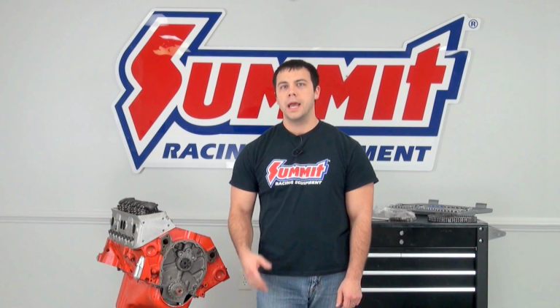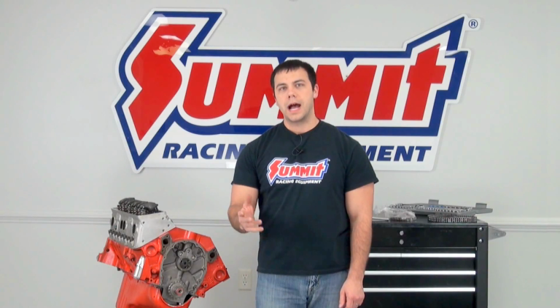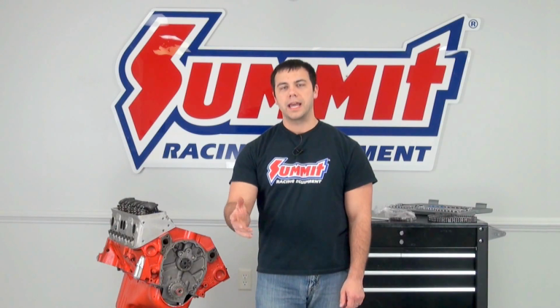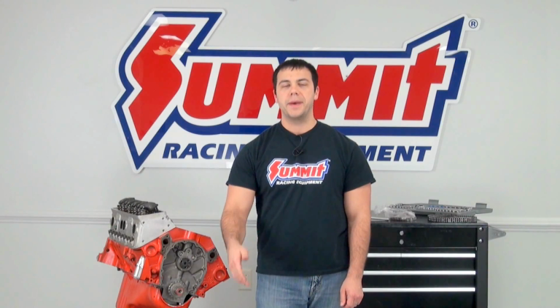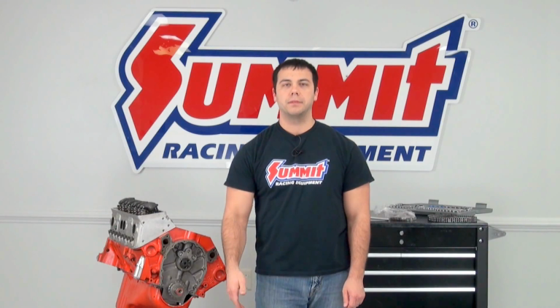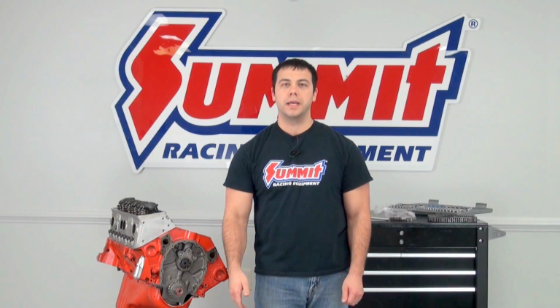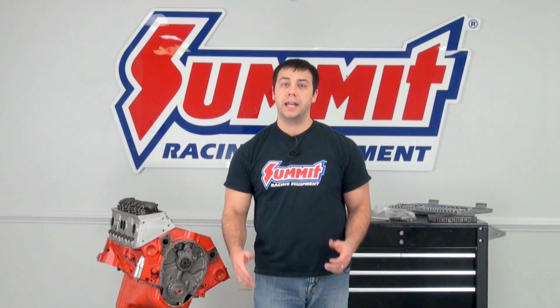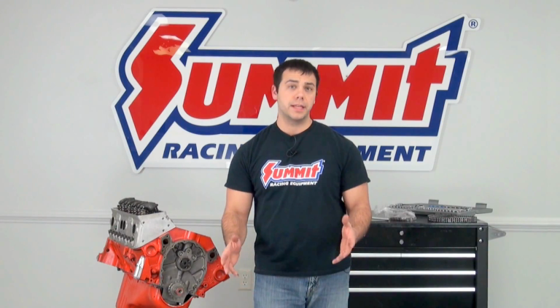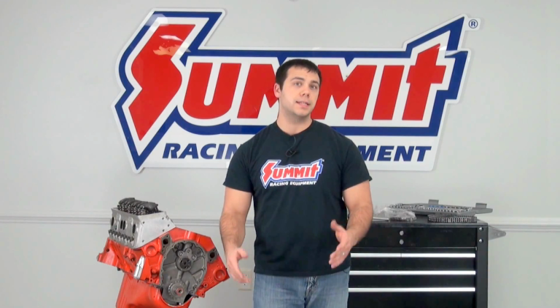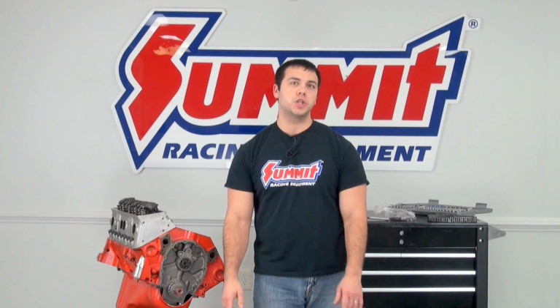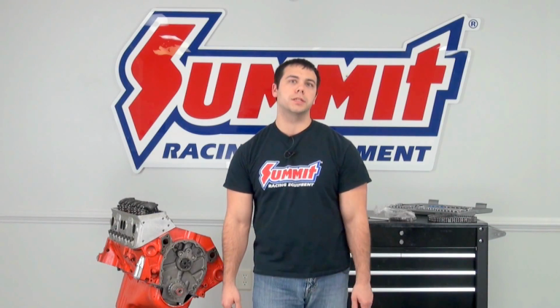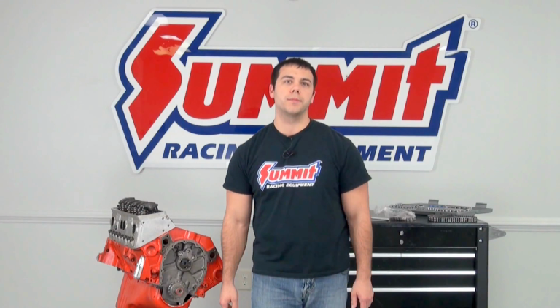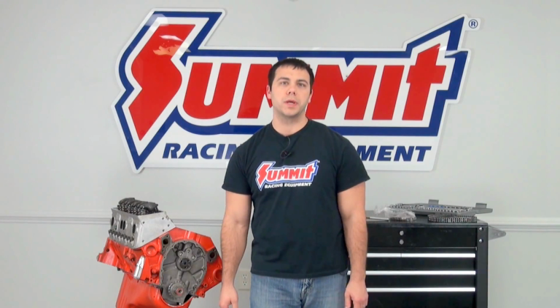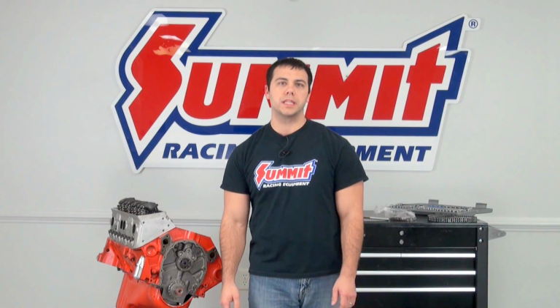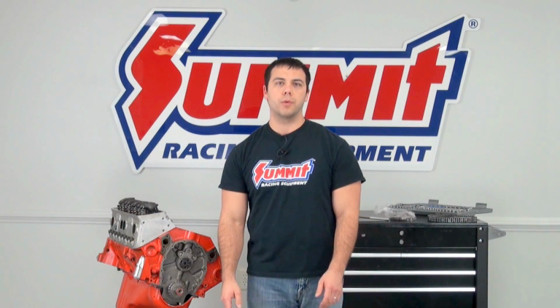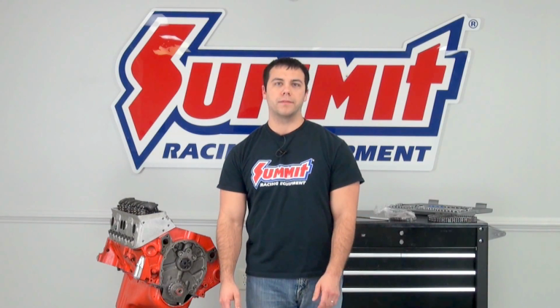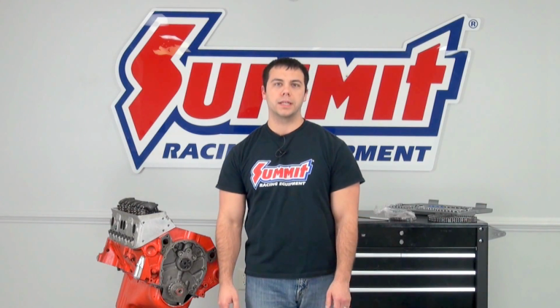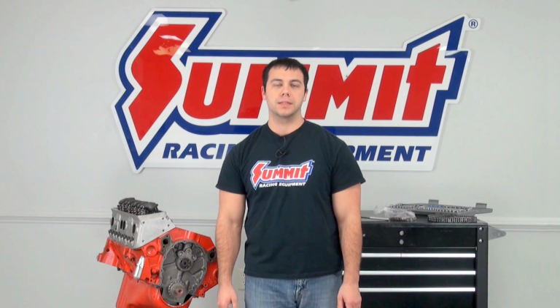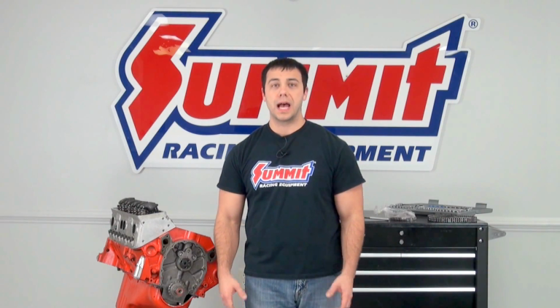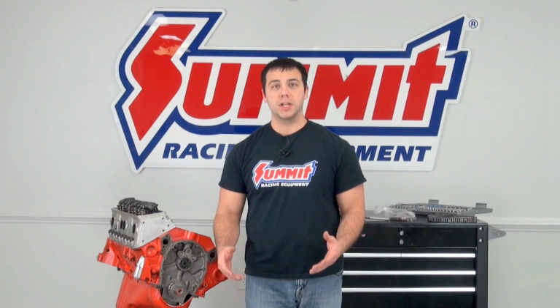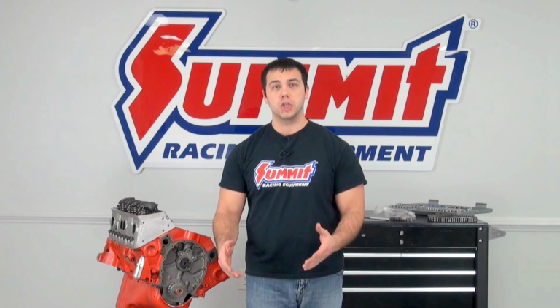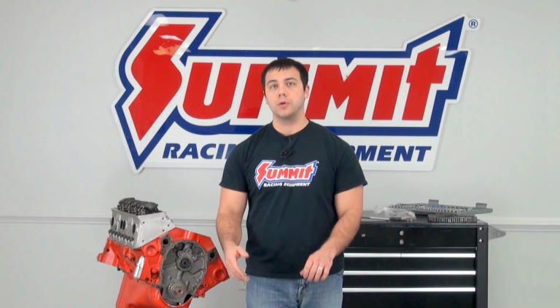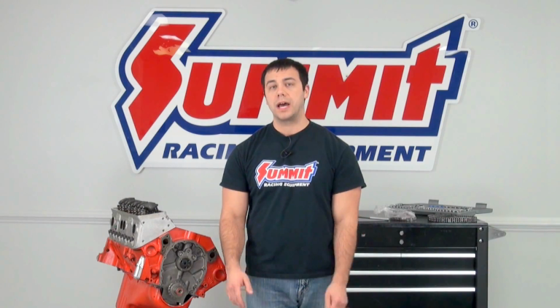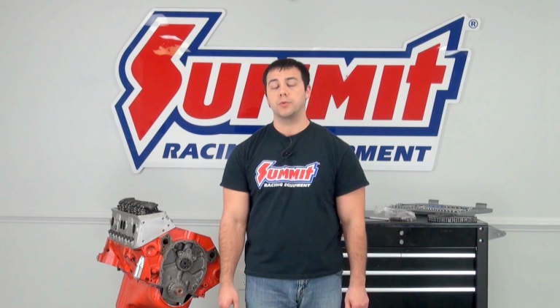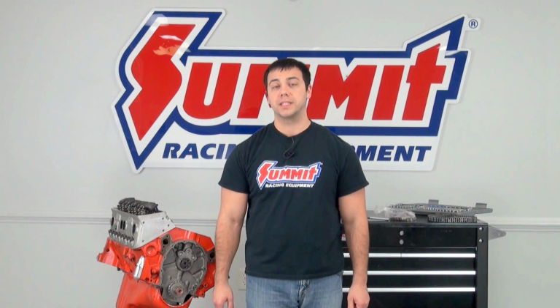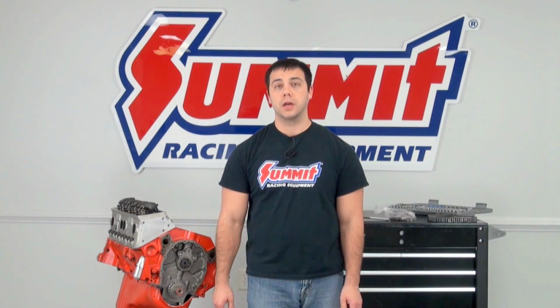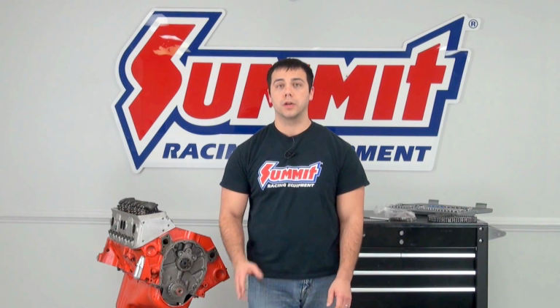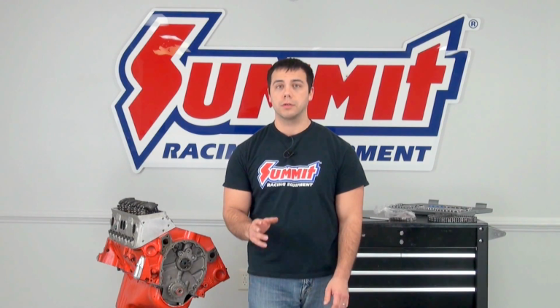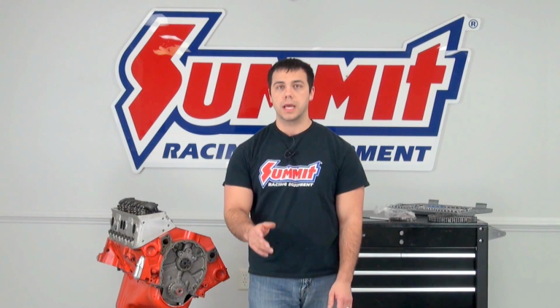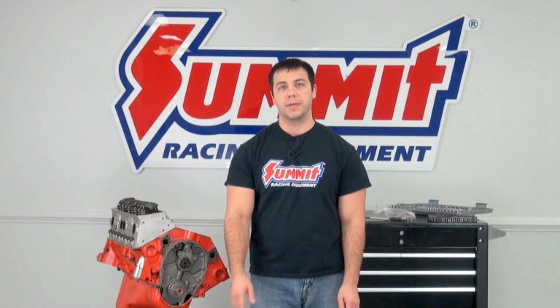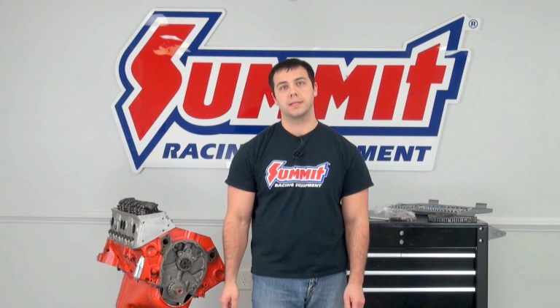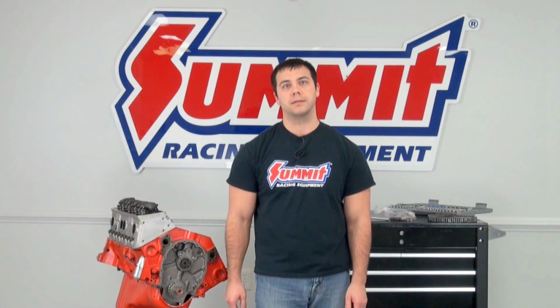Hi, I'm Al, and in this edition of Summit Racing Quick Flicks, I'm going to show you how to install your own timing set.